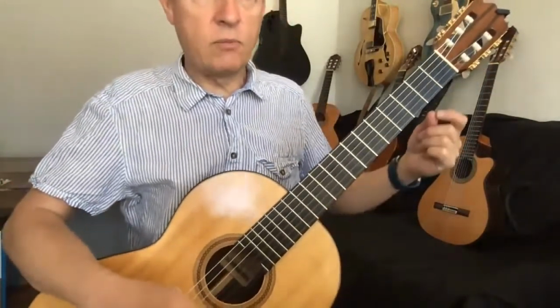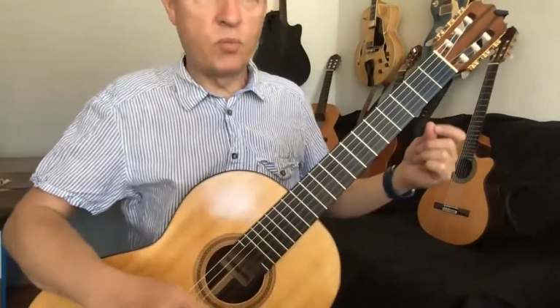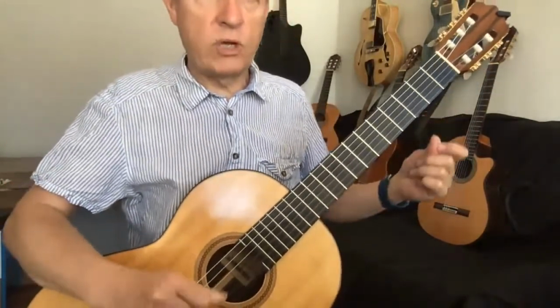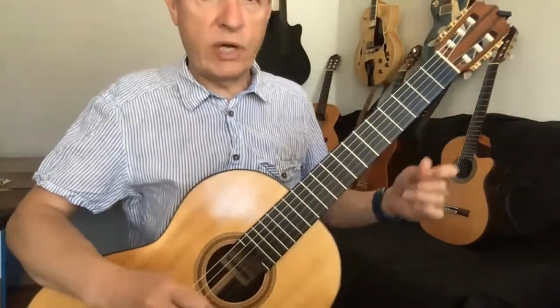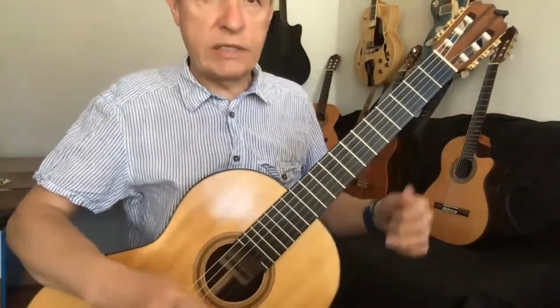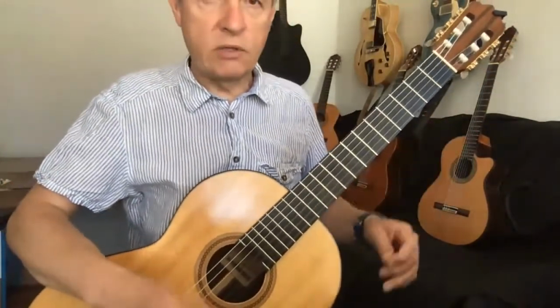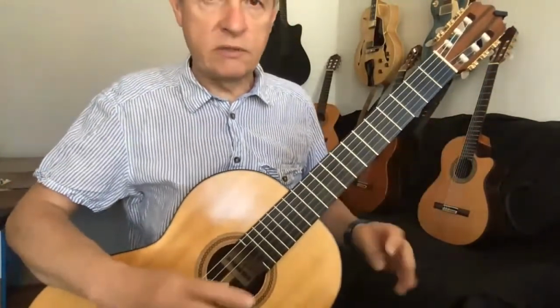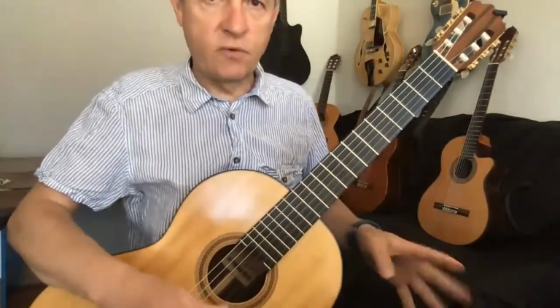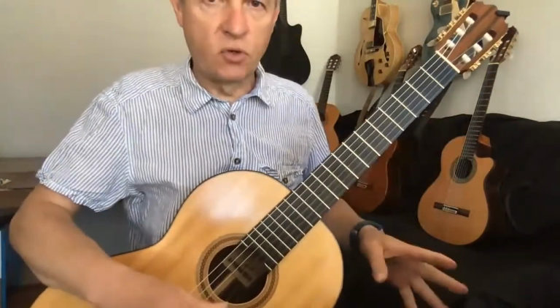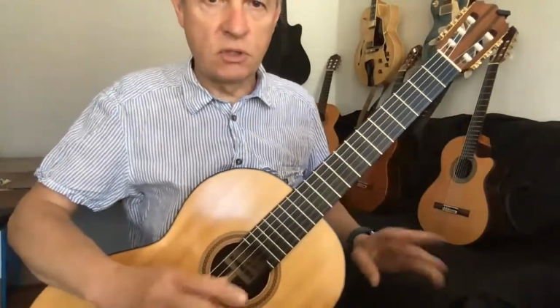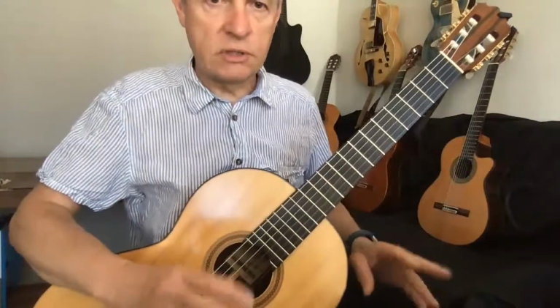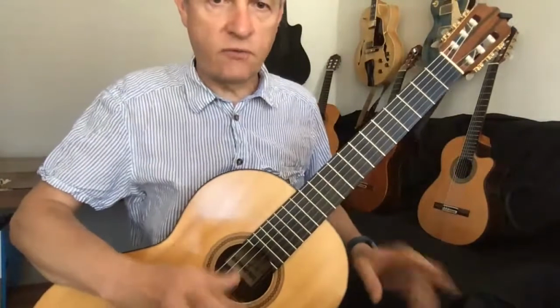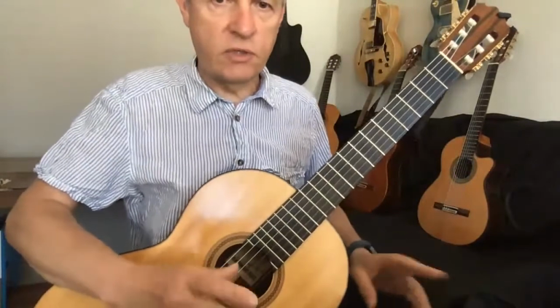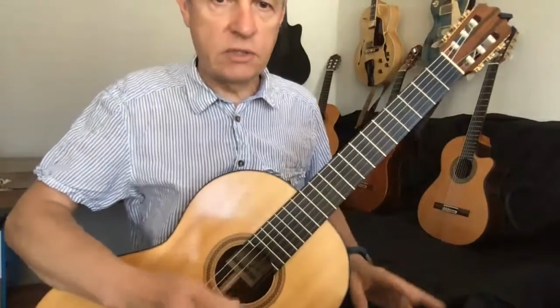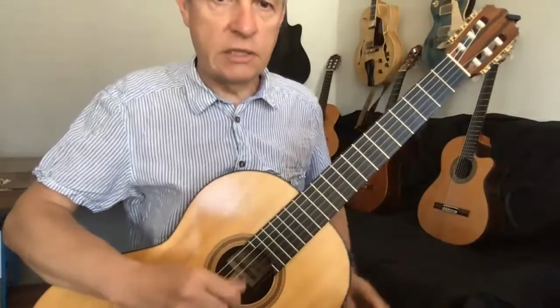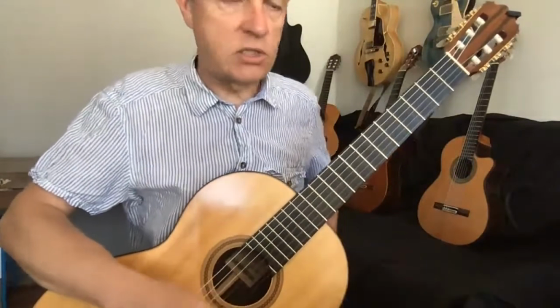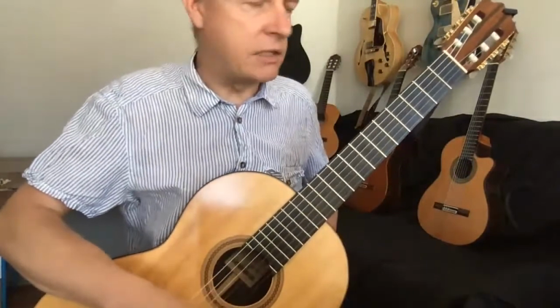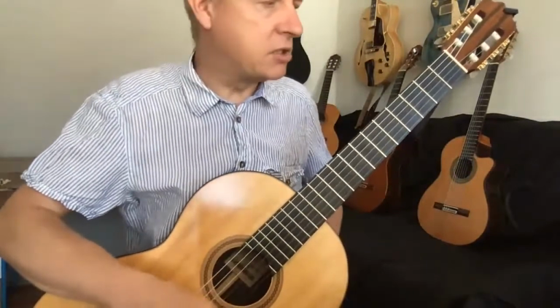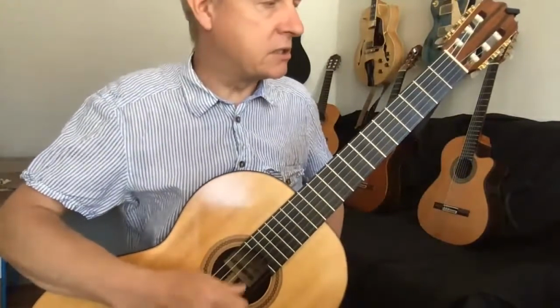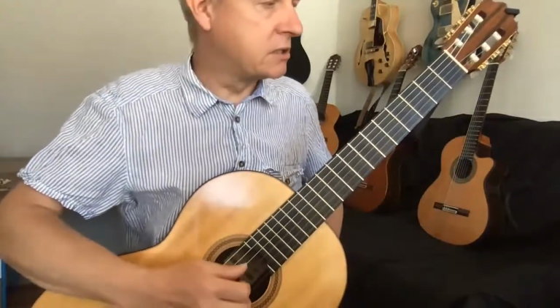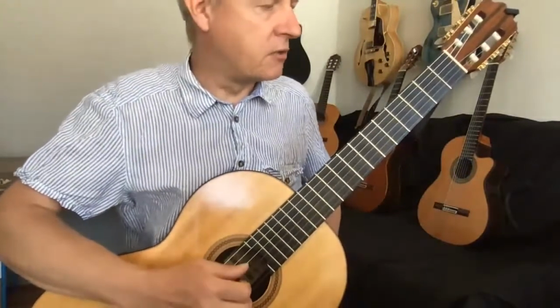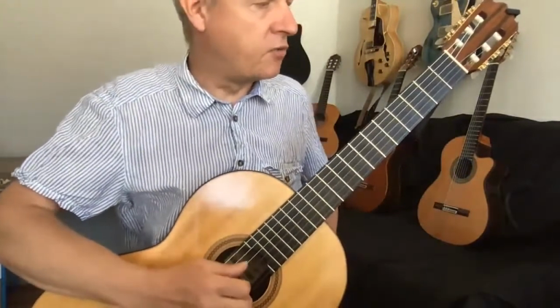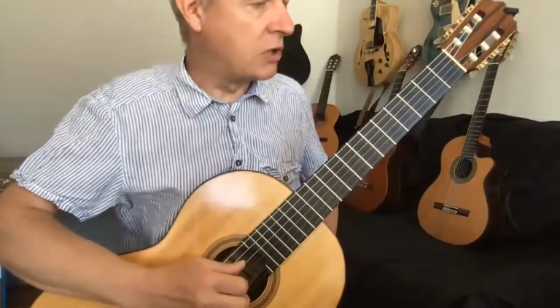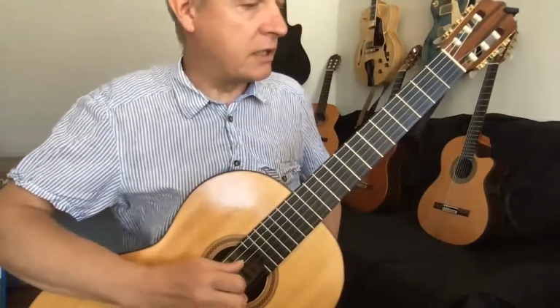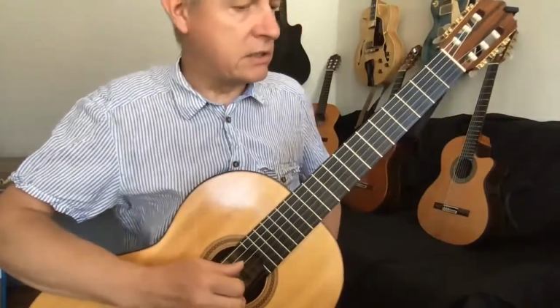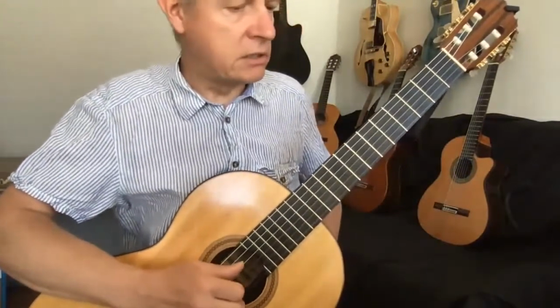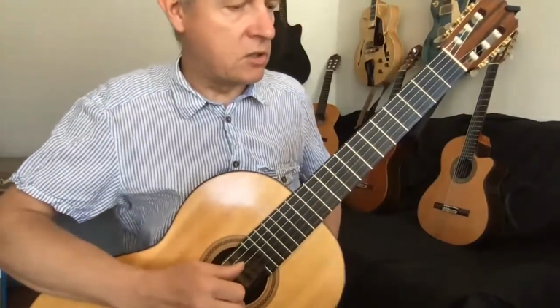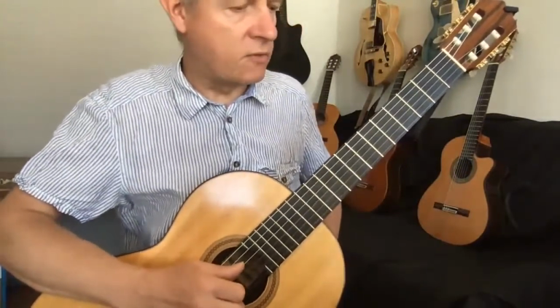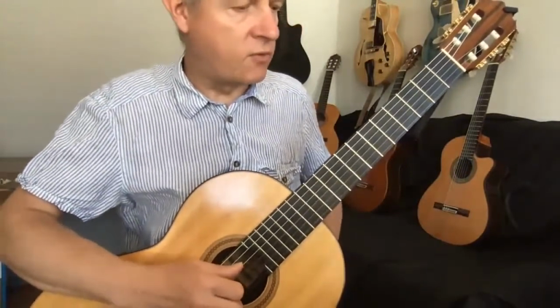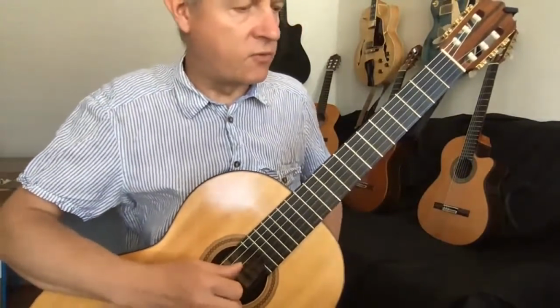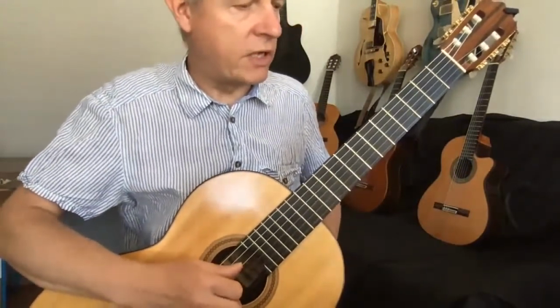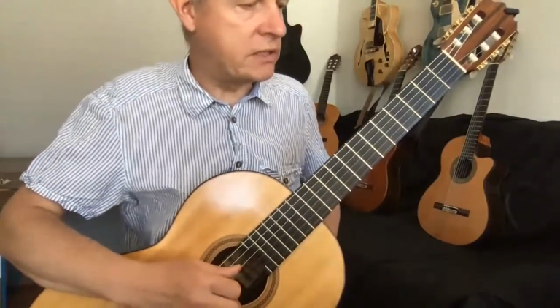We can break it down into four different little challenges, because there are four lines in the song — four phrases.